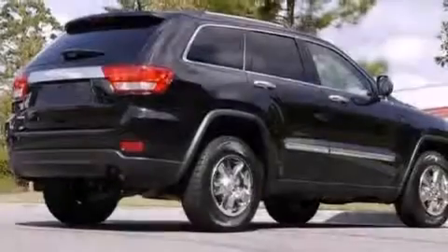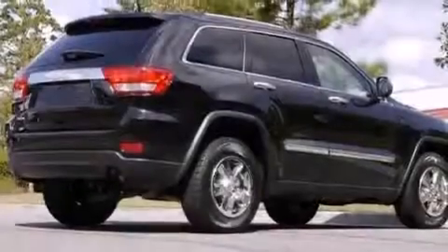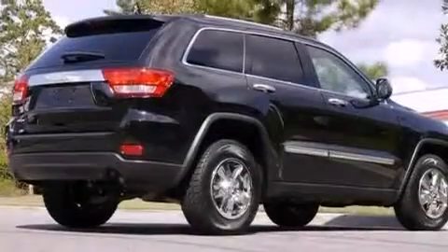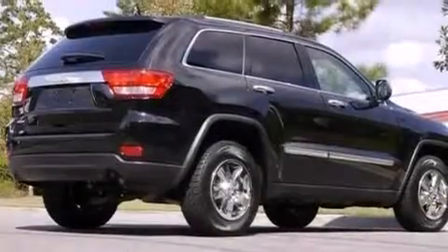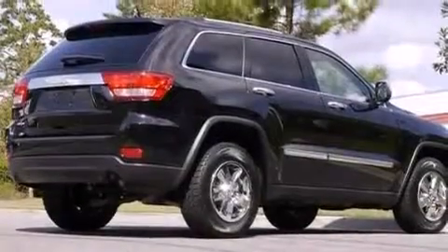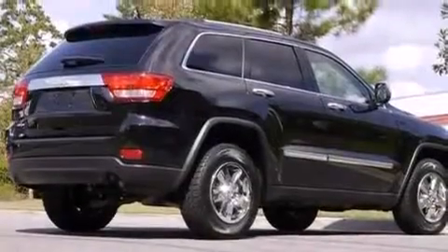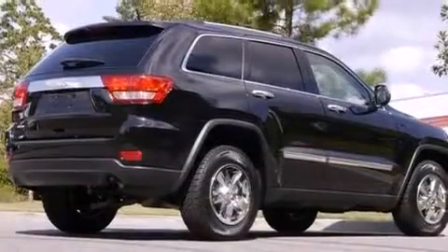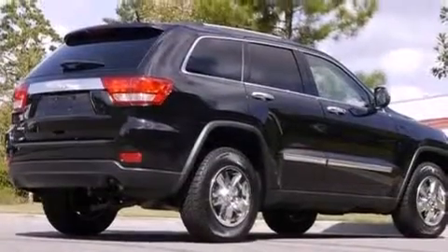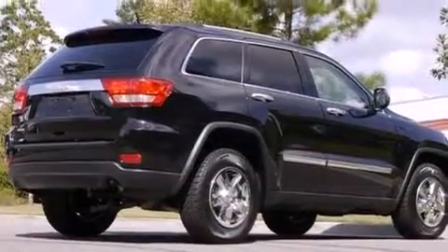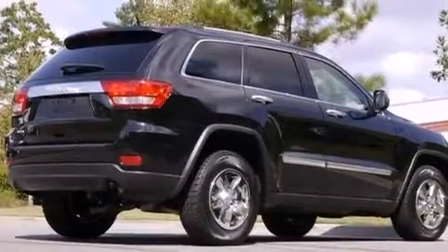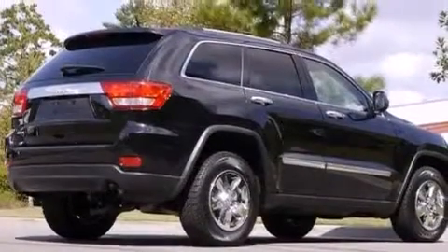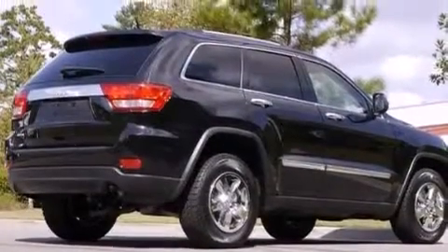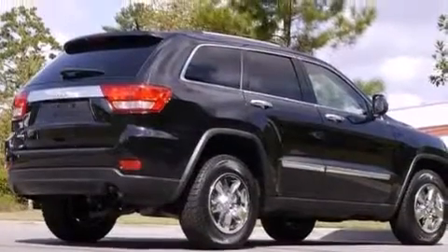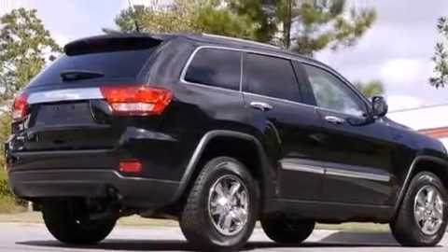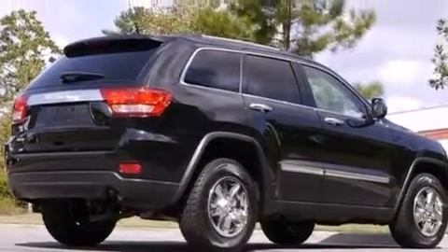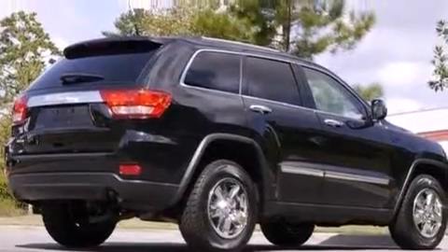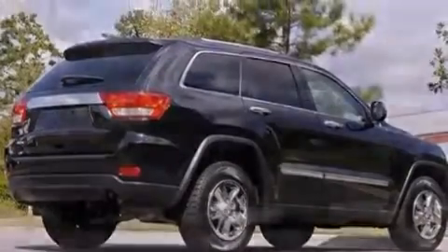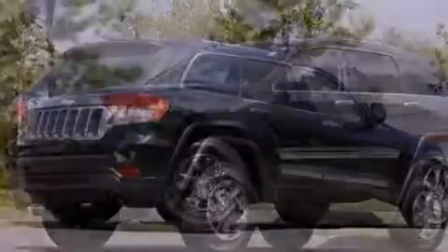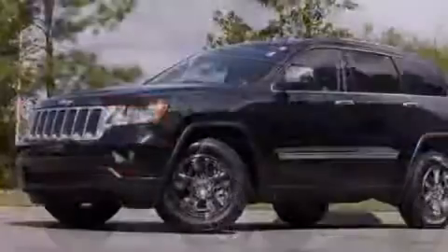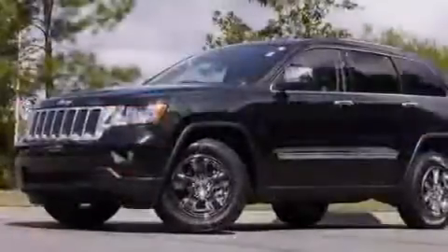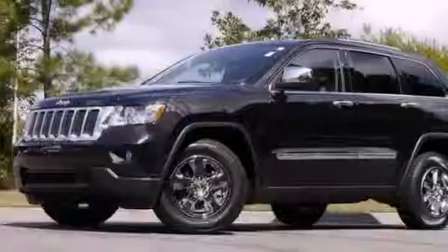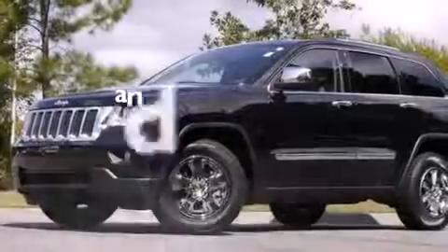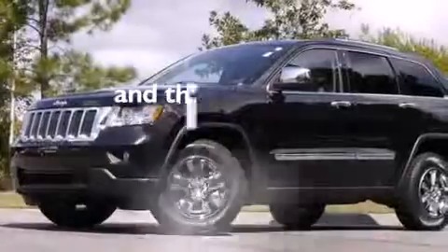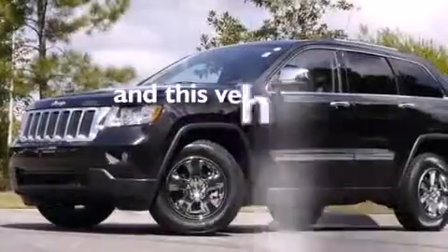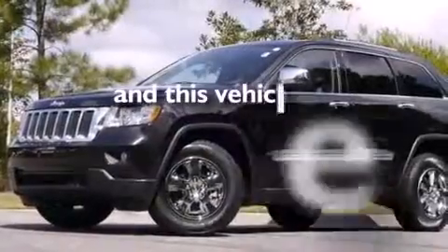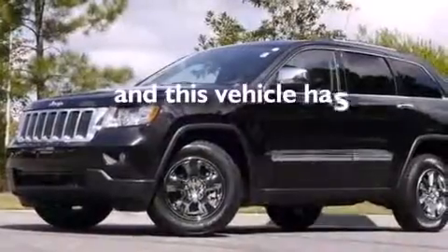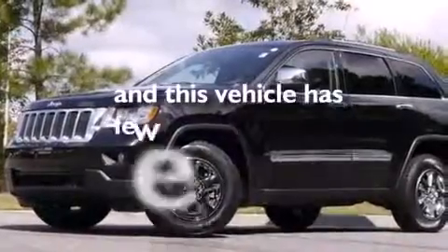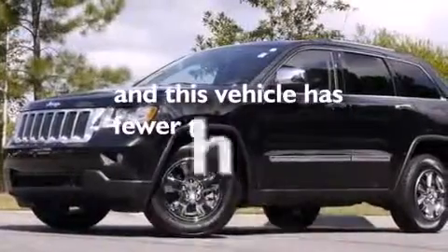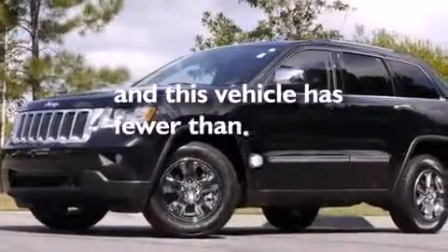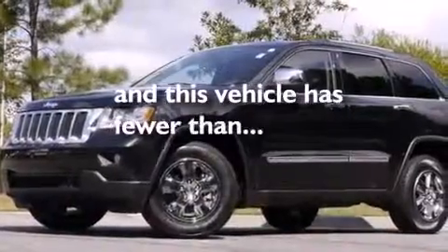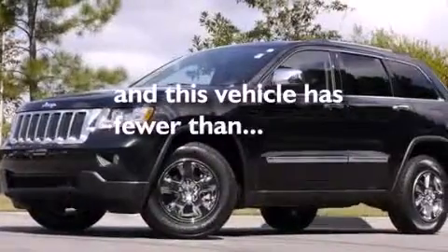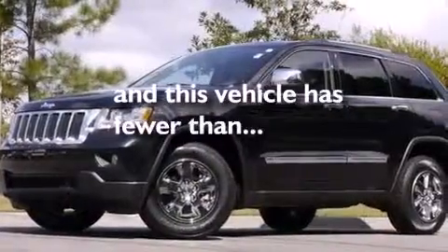Full power accessories, a rear spoiler, and this vehicle has less than 32,000 miles.